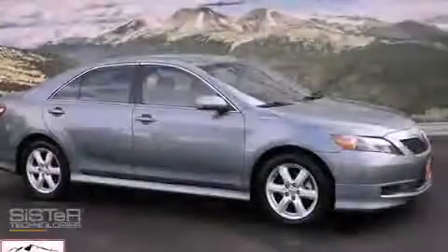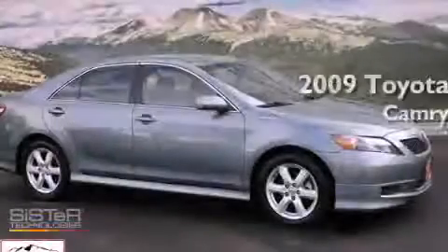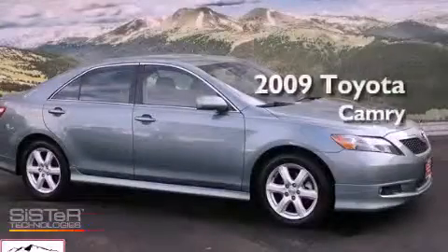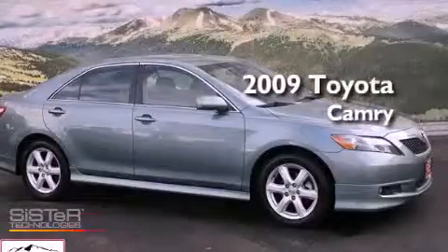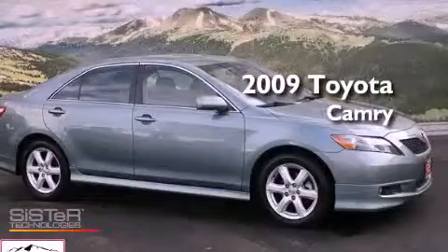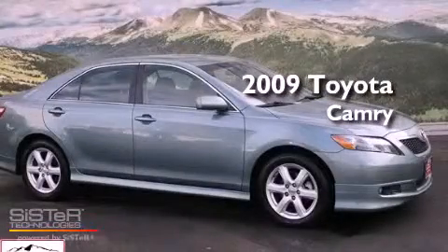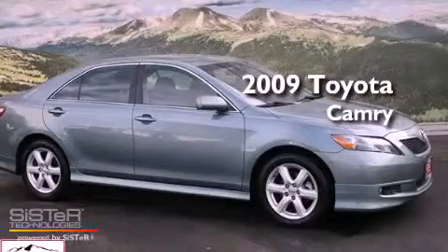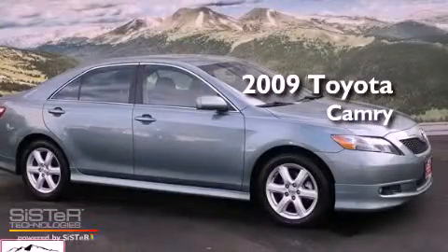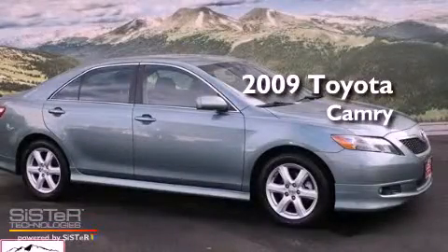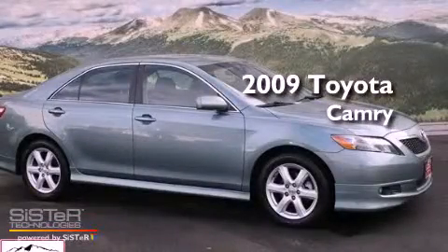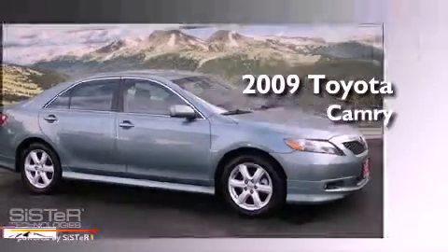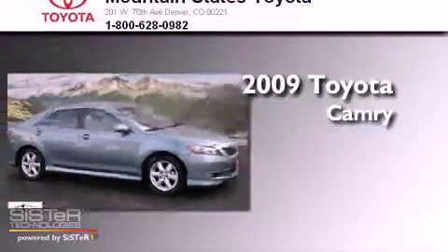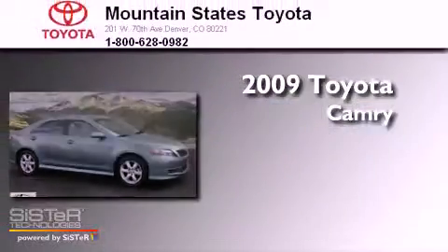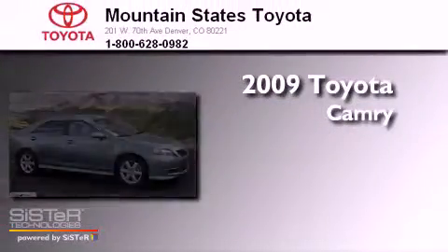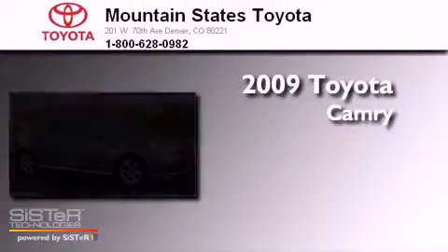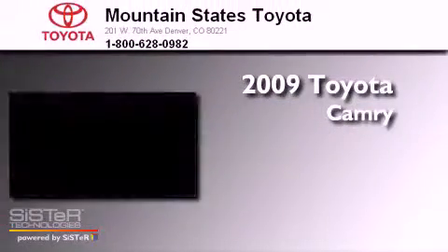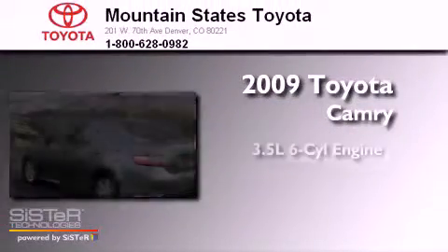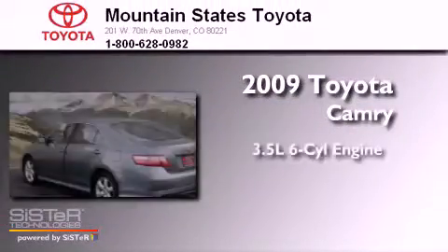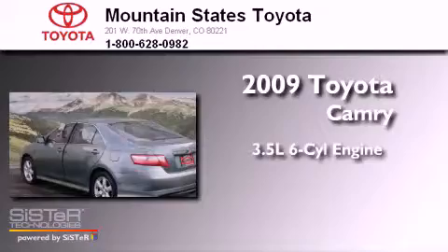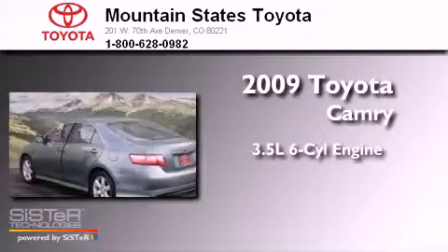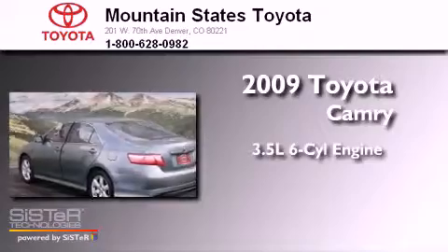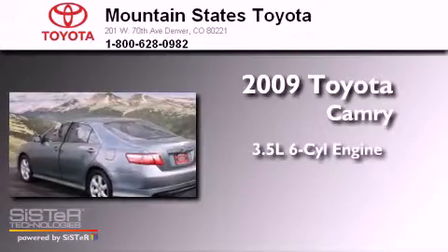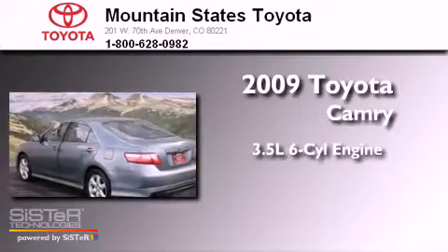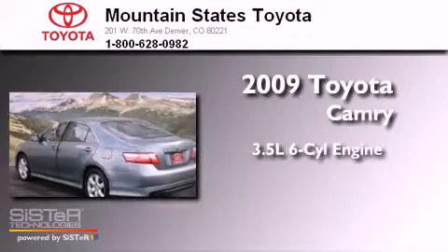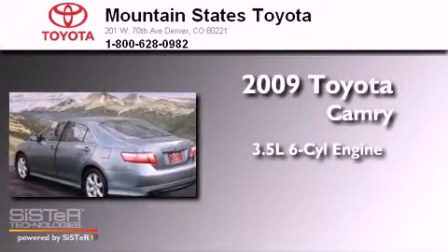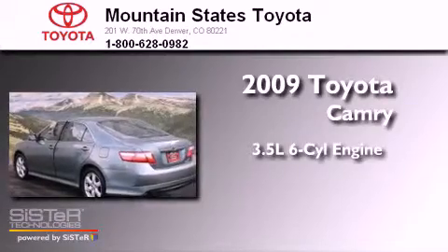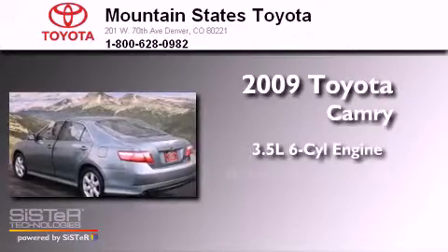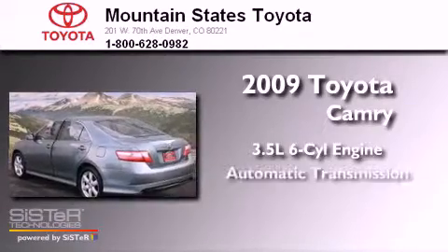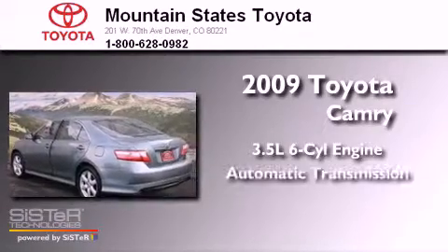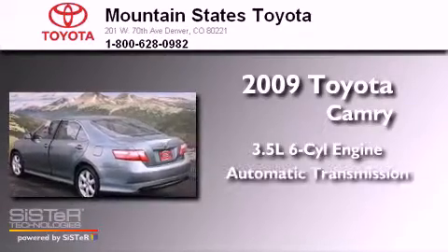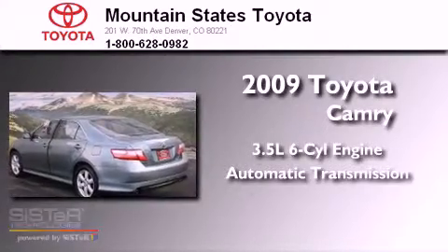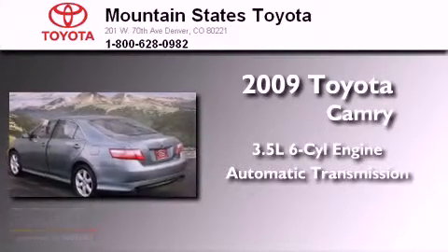This is a 2009 Toyota Camry. It has a 3.5-liter six-cylinder engine and an automatic transmission.